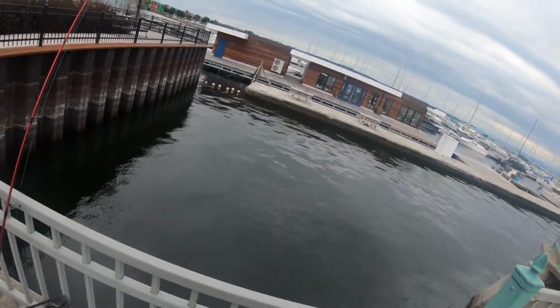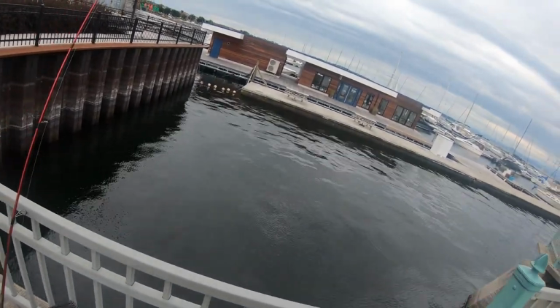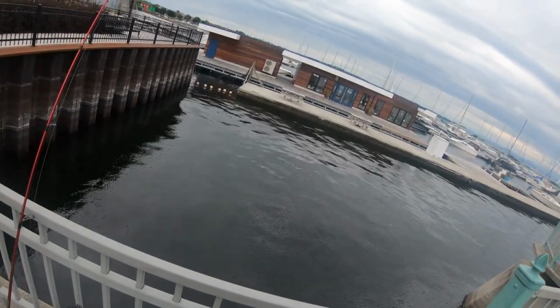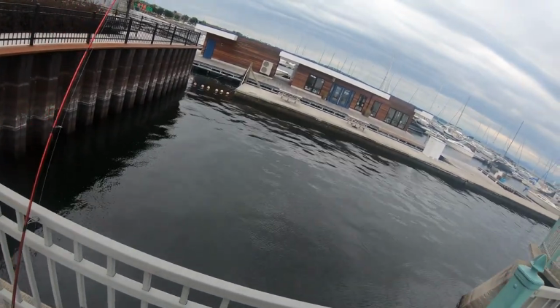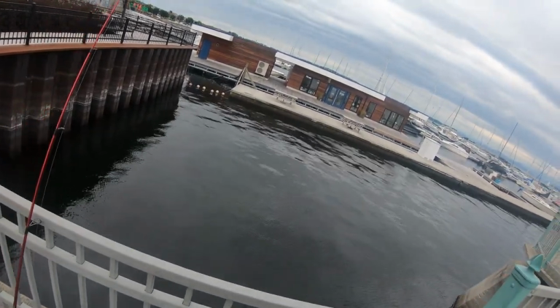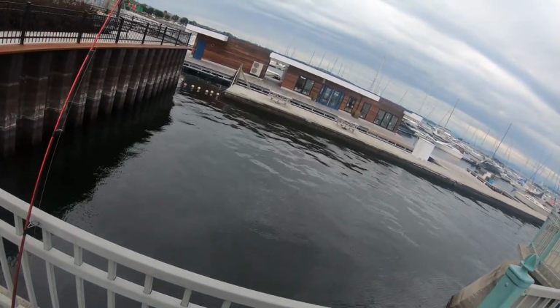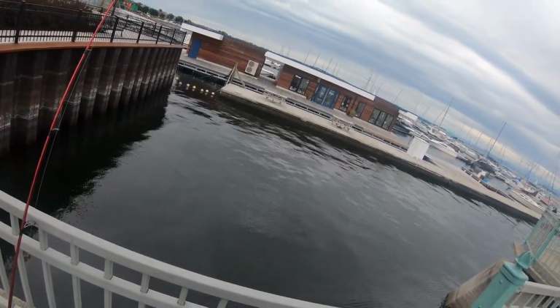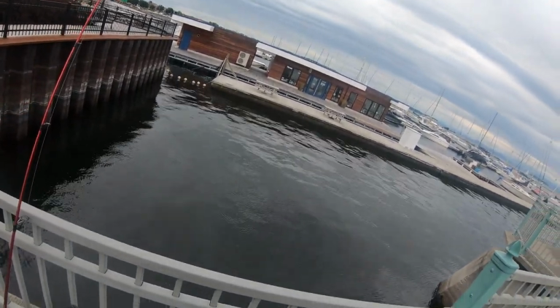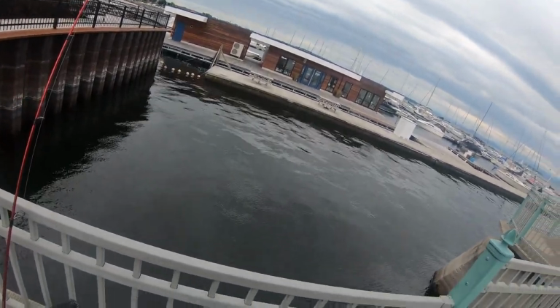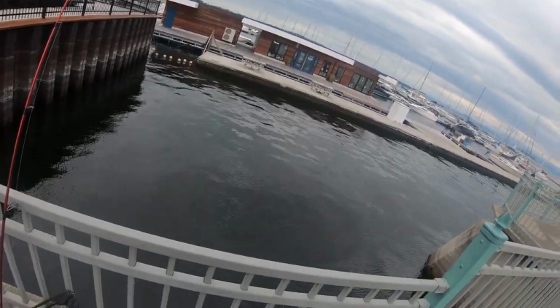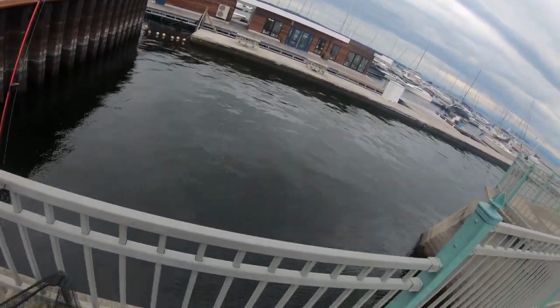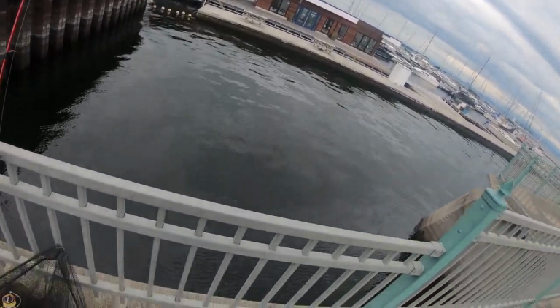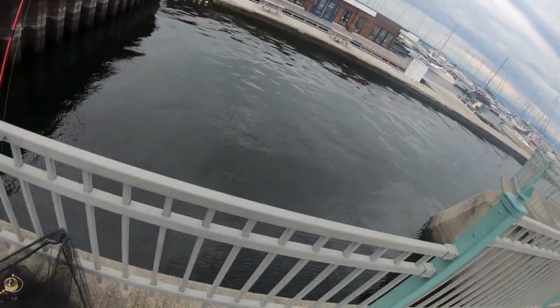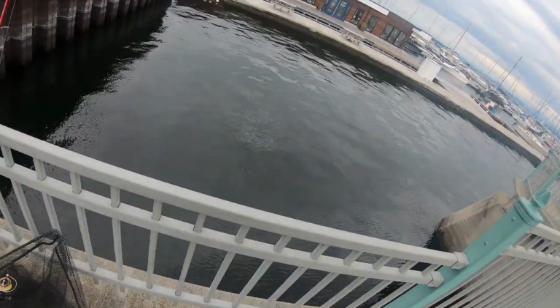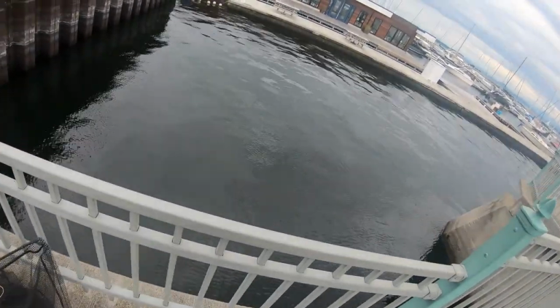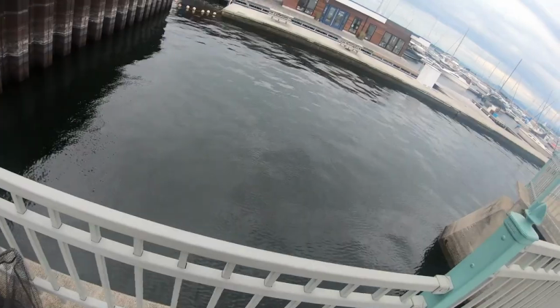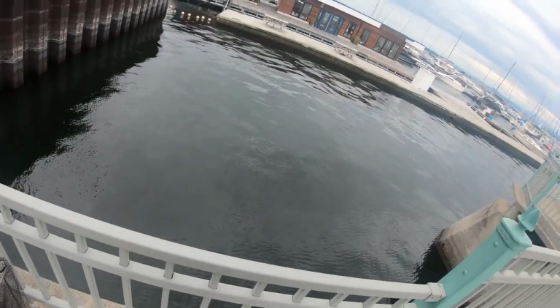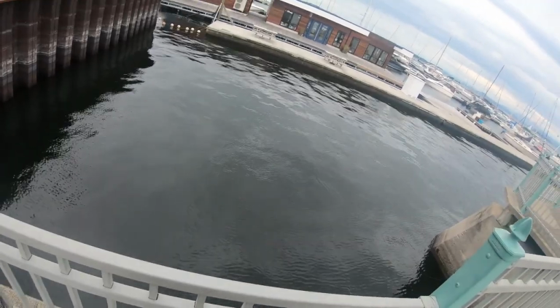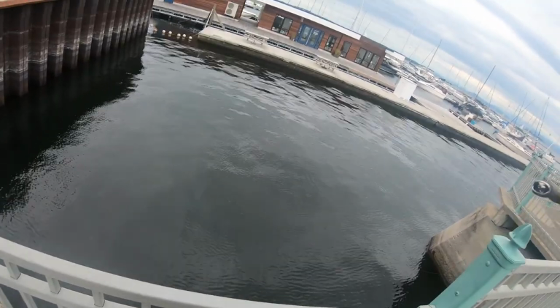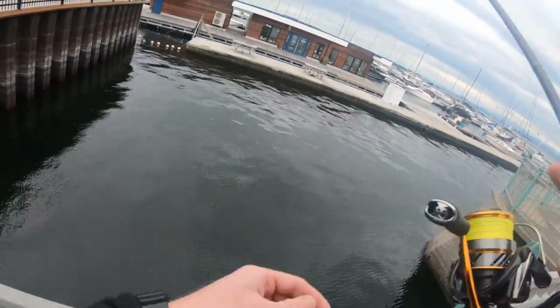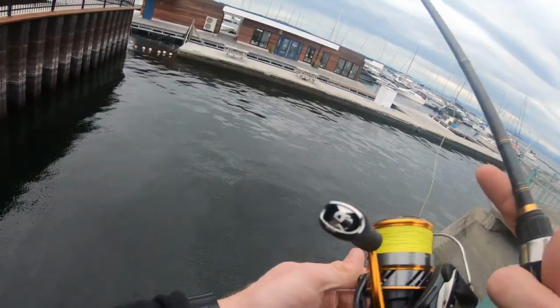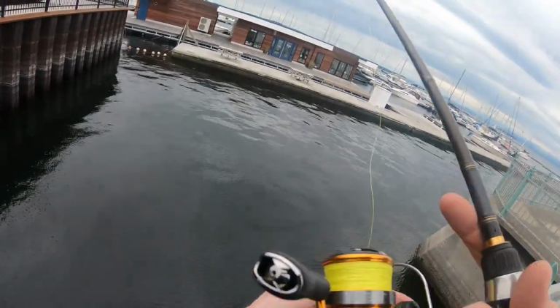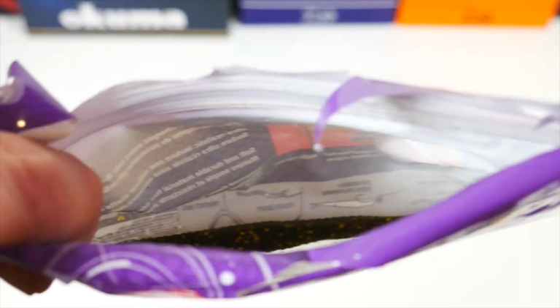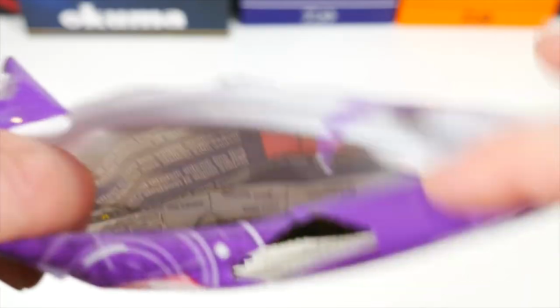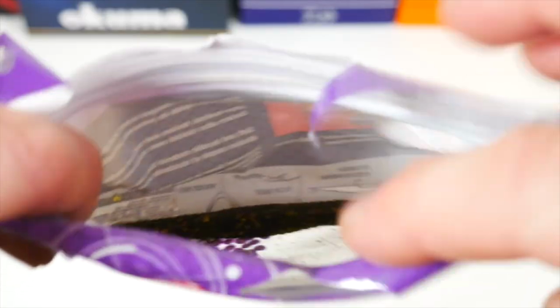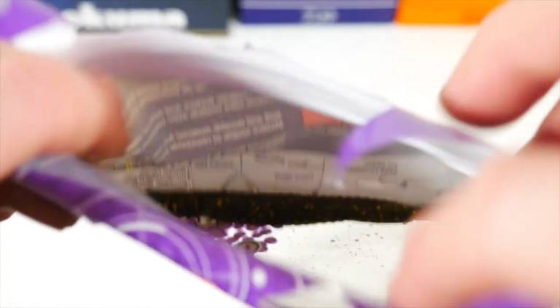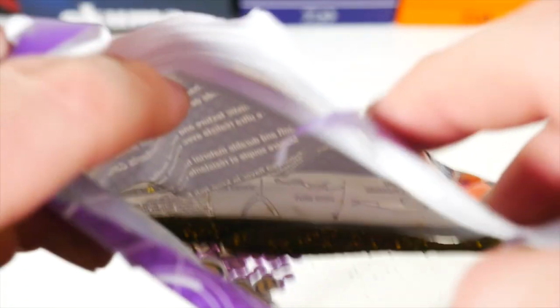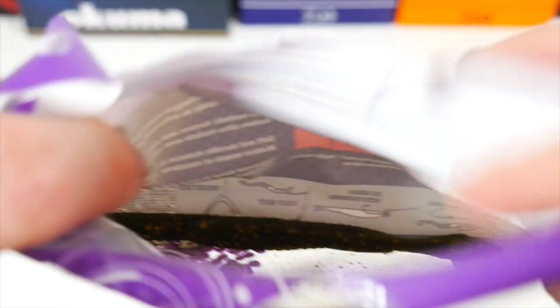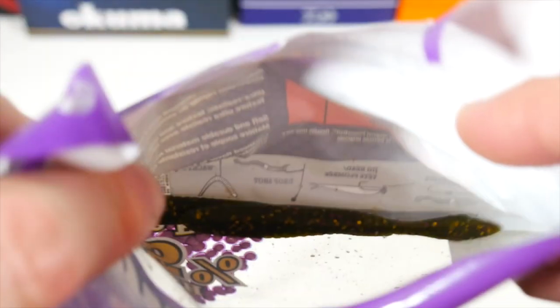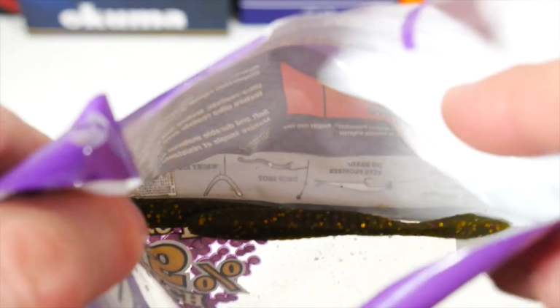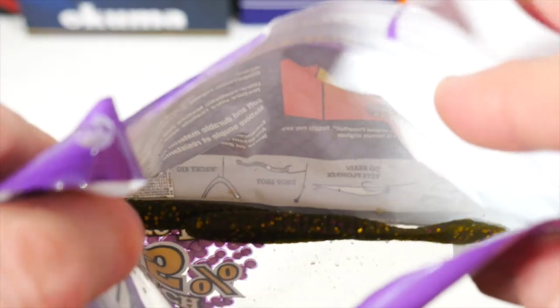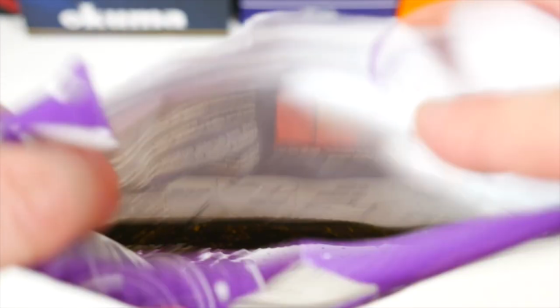Overall I would say these are really great baits — probably the best dropshot and Ned bait that I own. I will share a story with you.